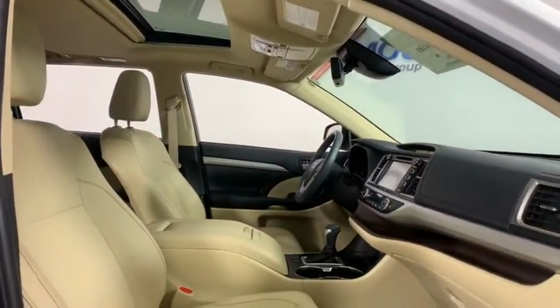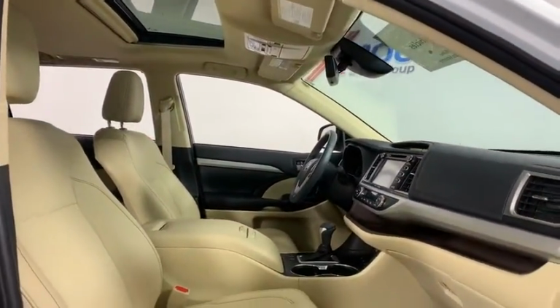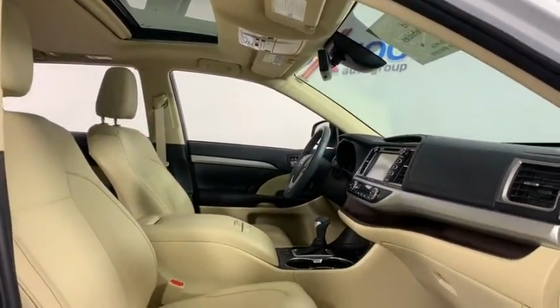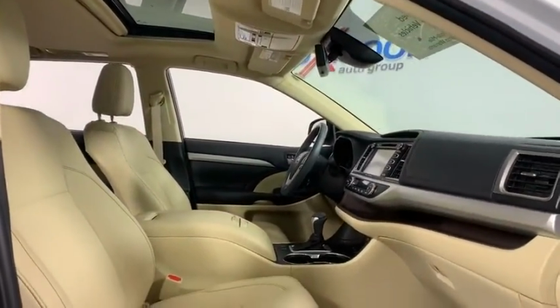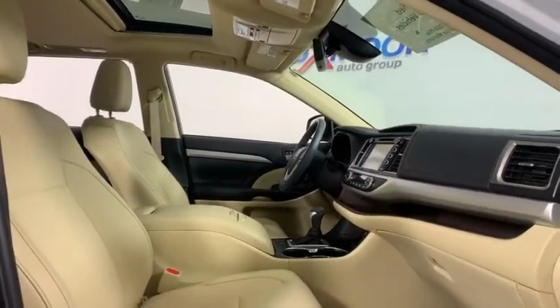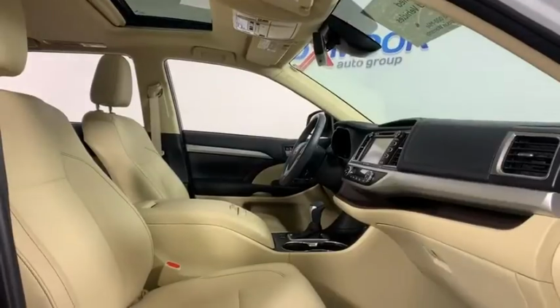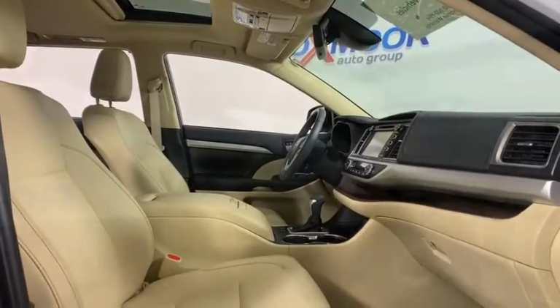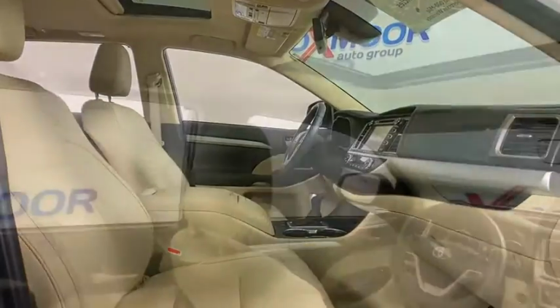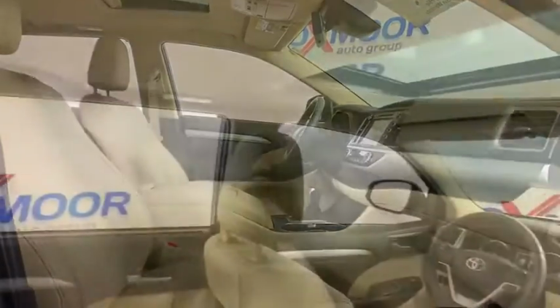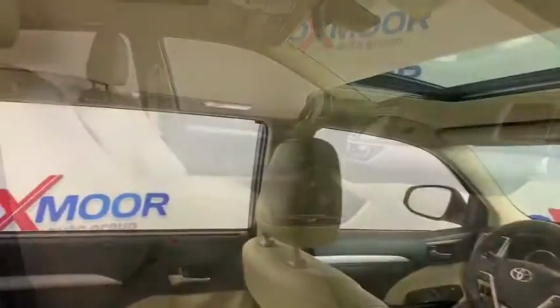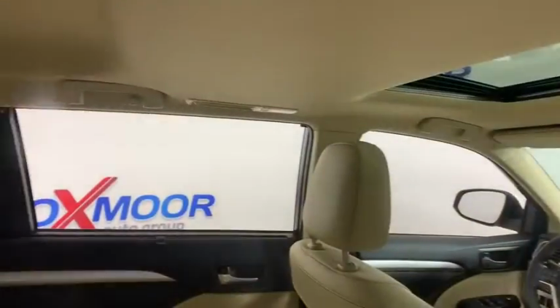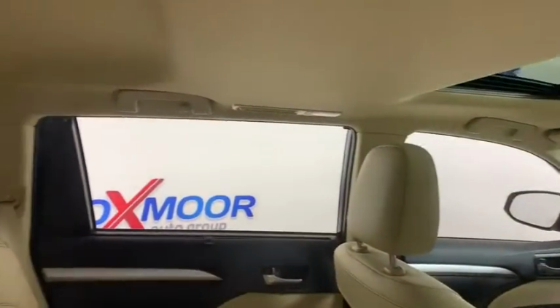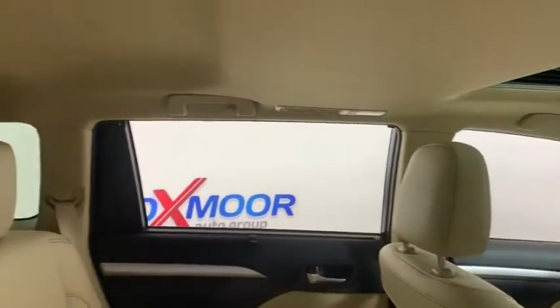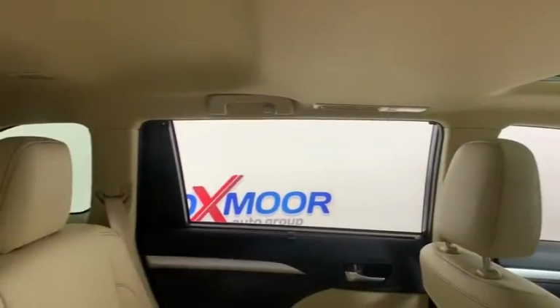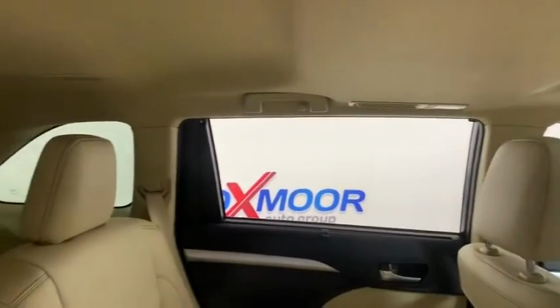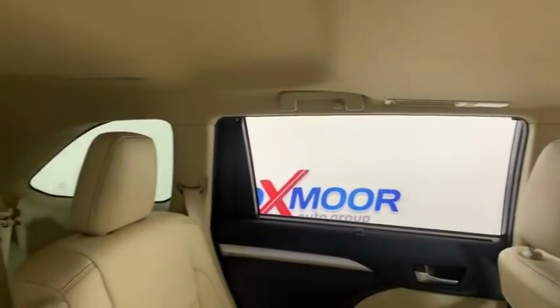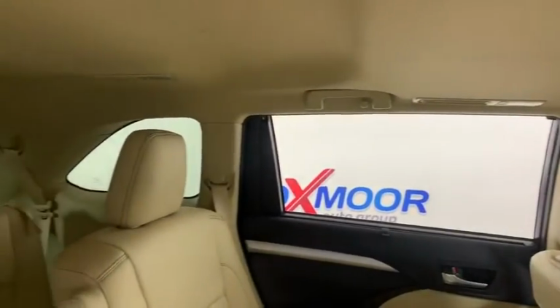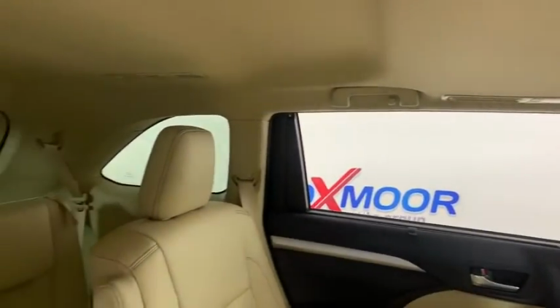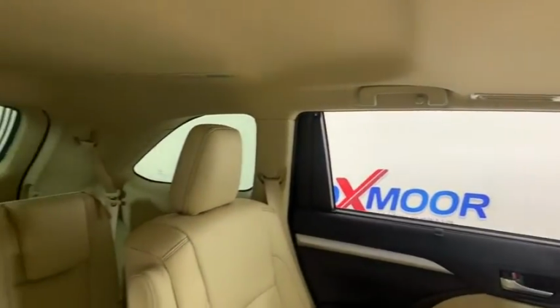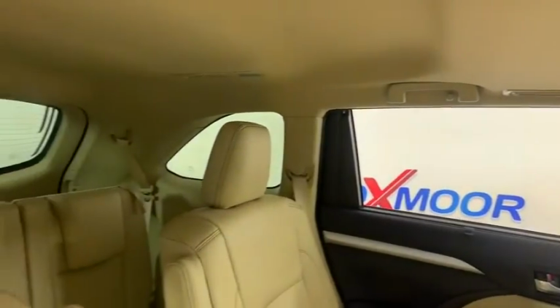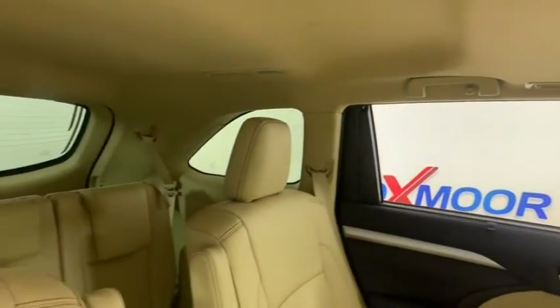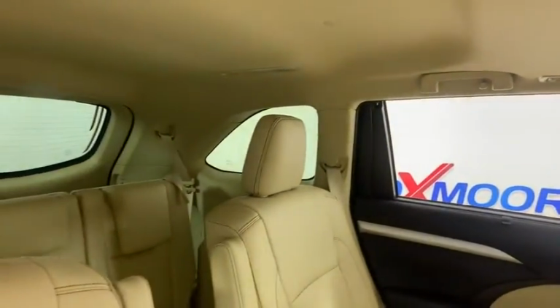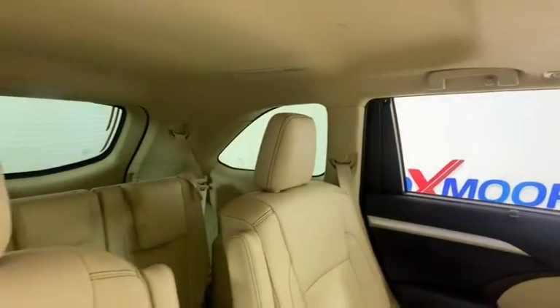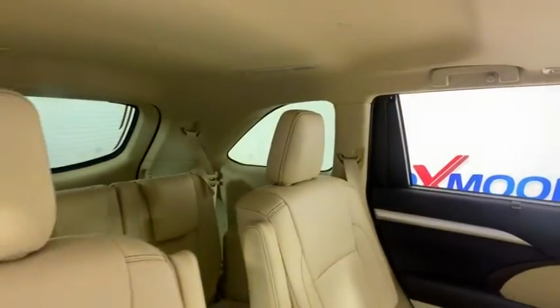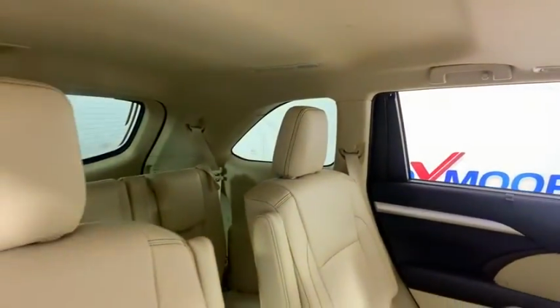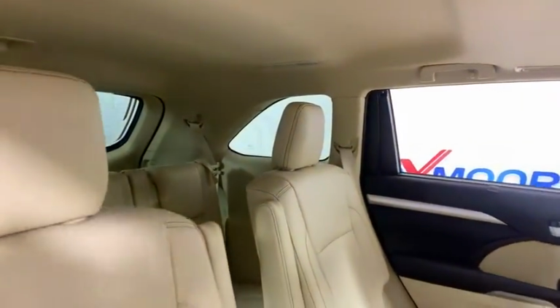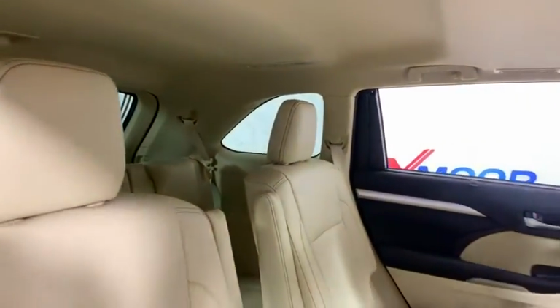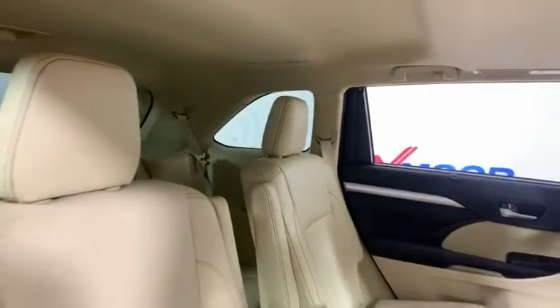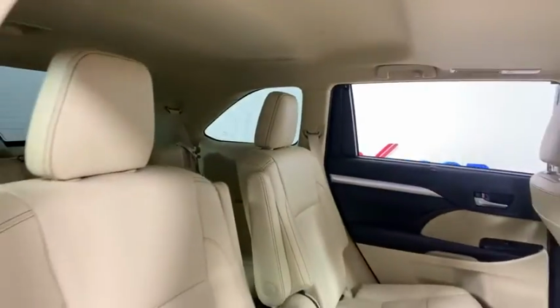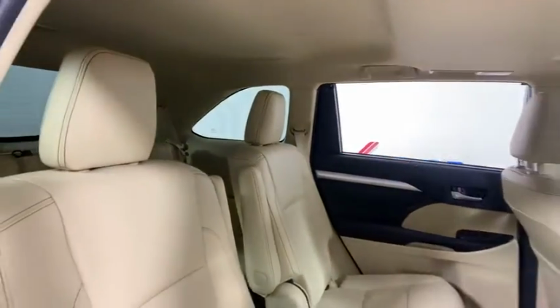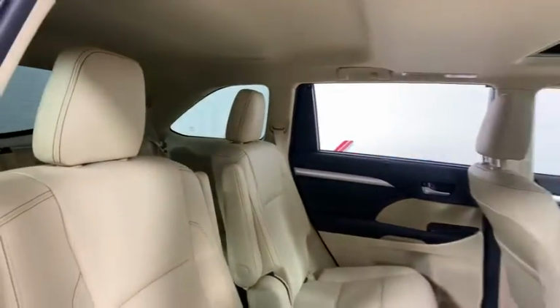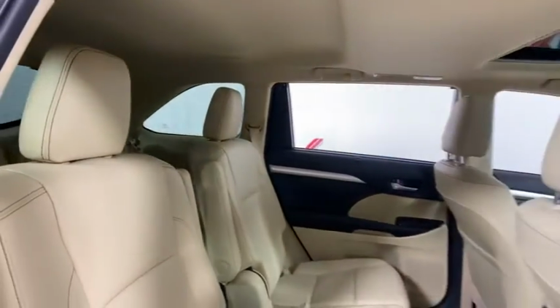Heated front seats, rear window defroster, fog lights, power moonroof, overhead console. Come take a test drive today.